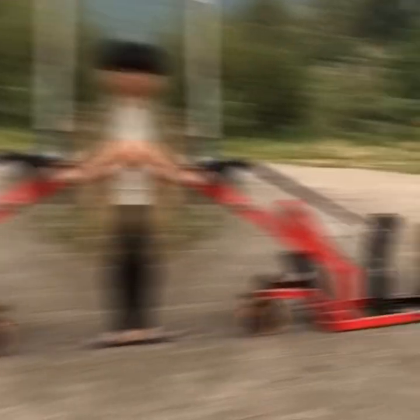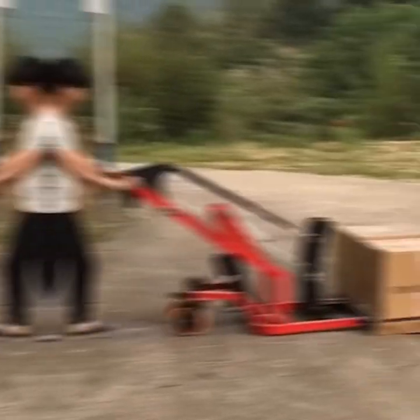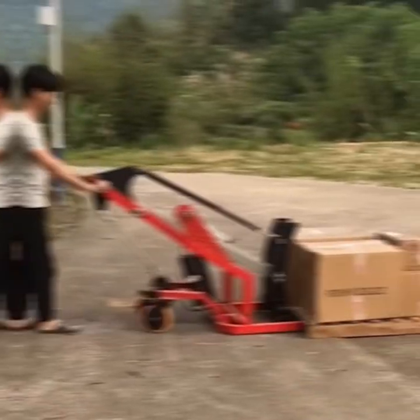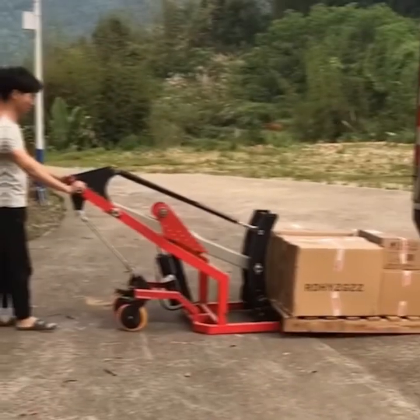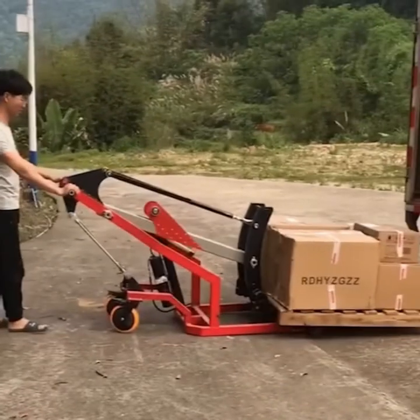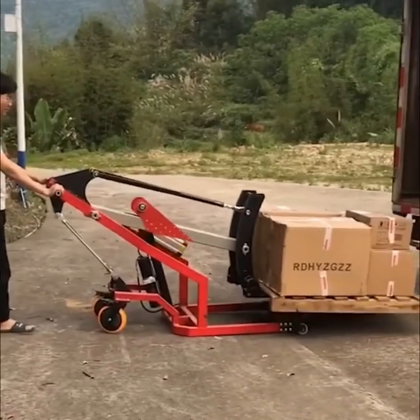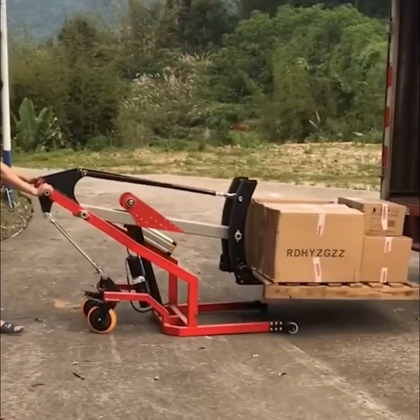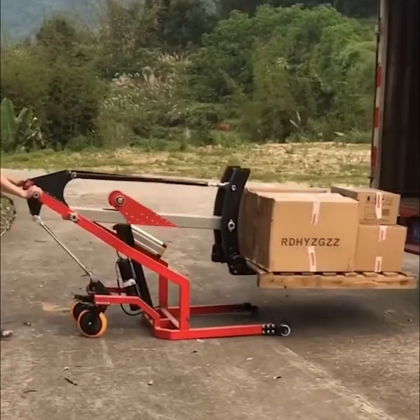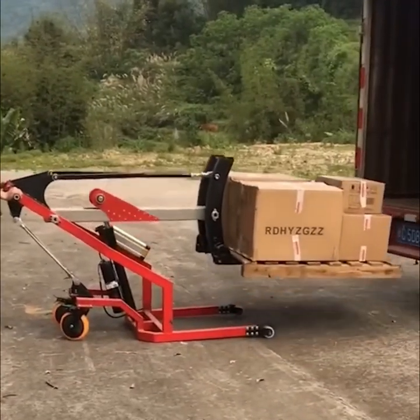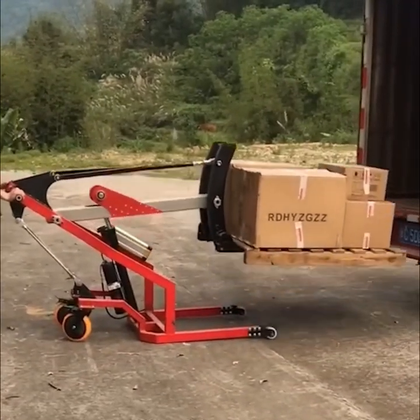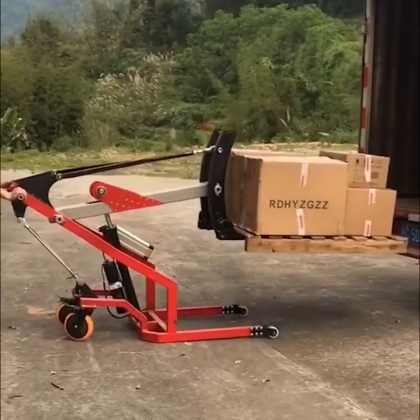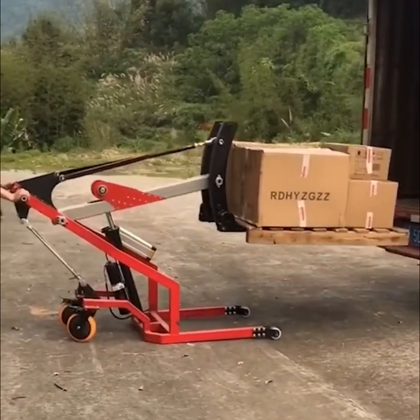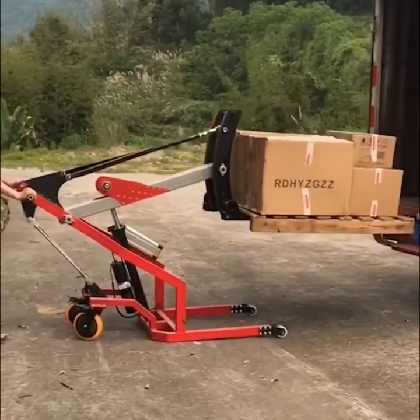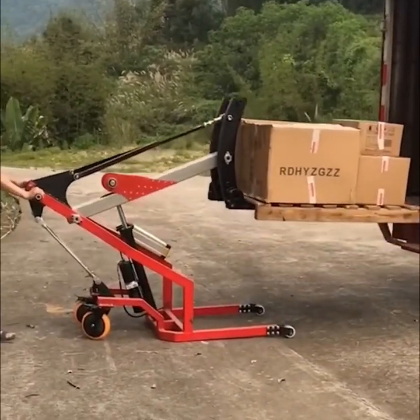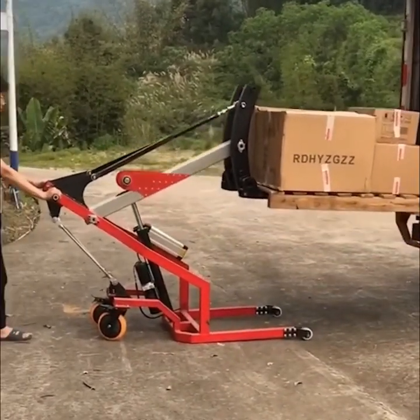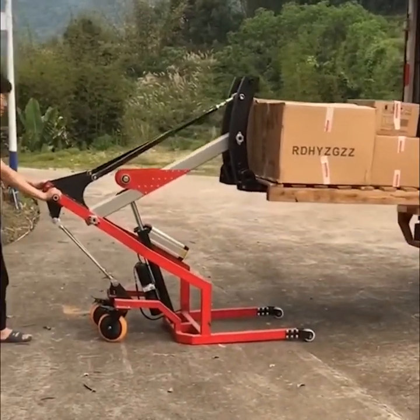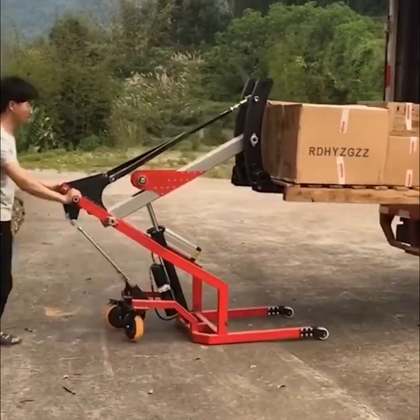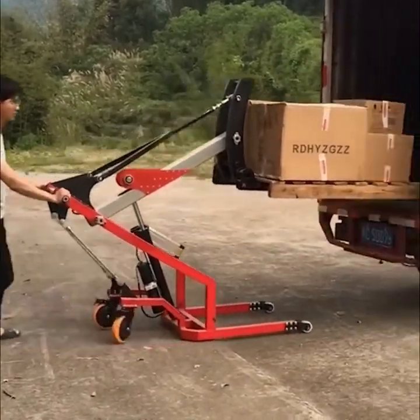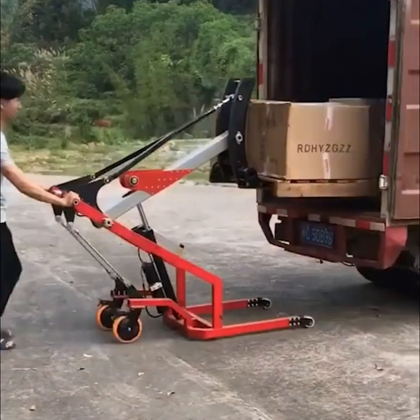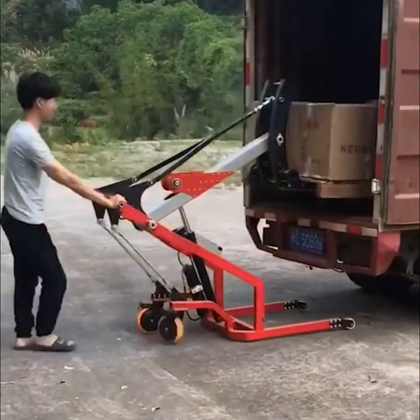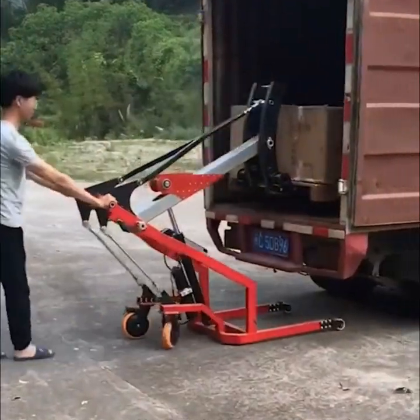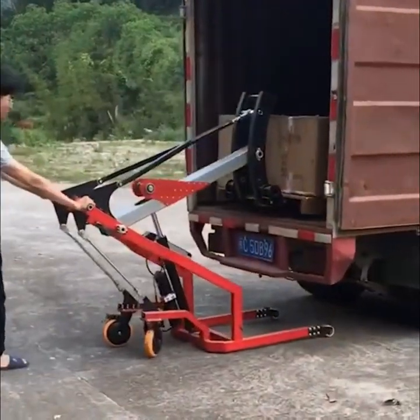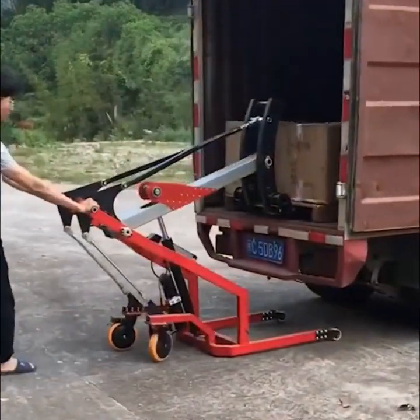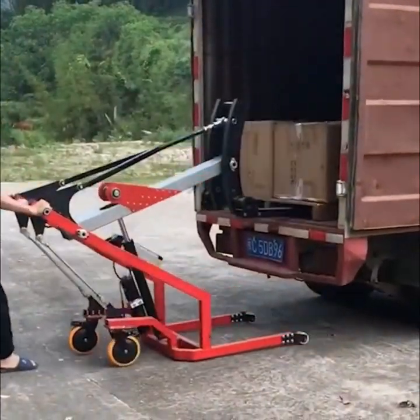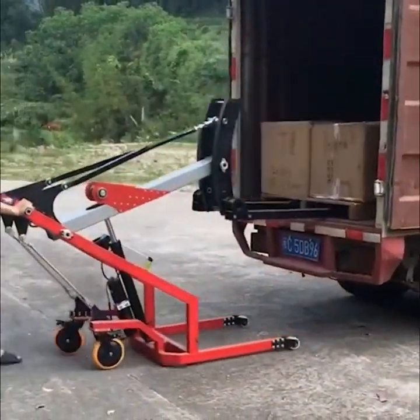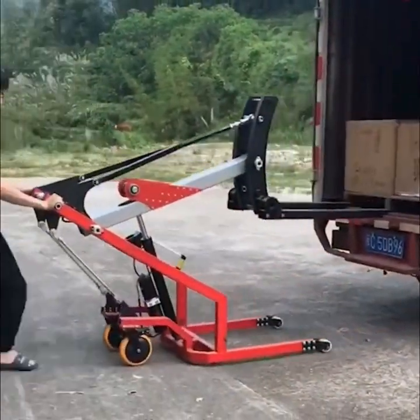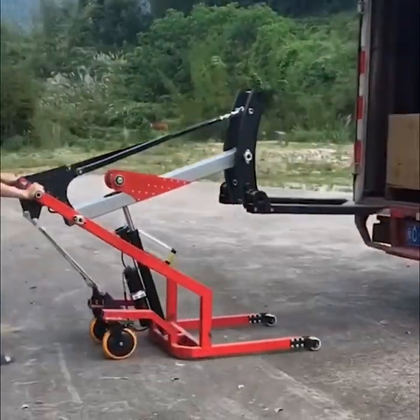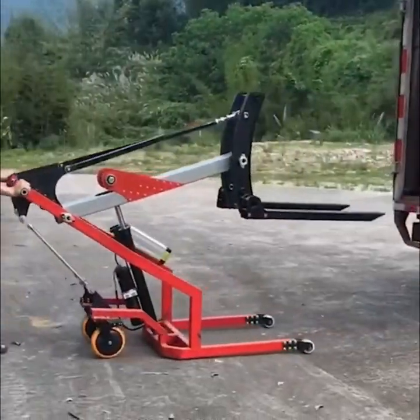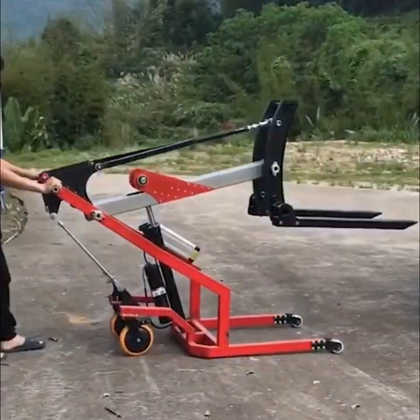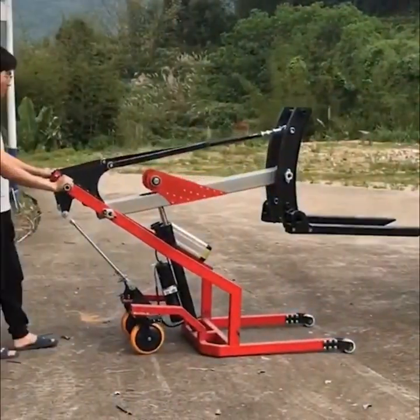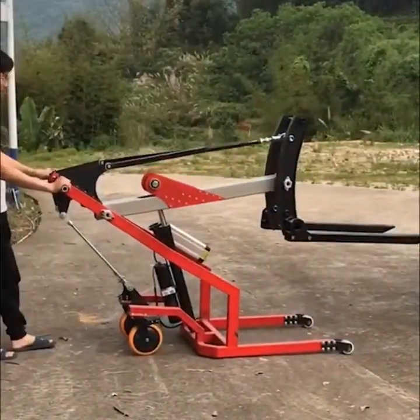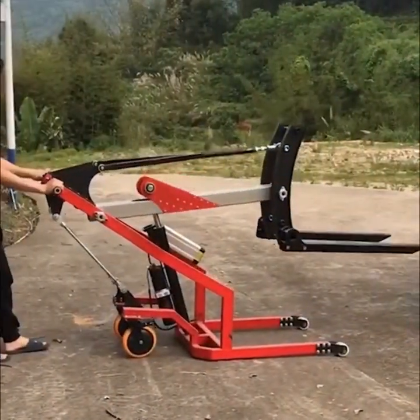Systems like this one are perfect for carrying heavy loads and preventing accidents.